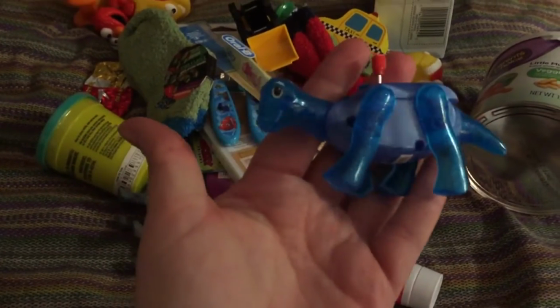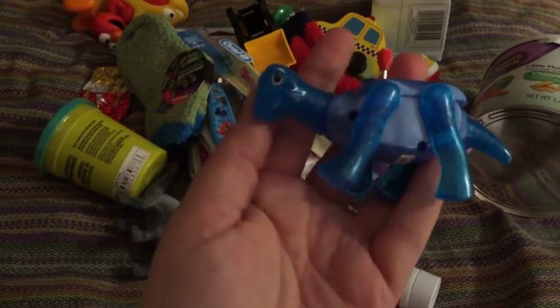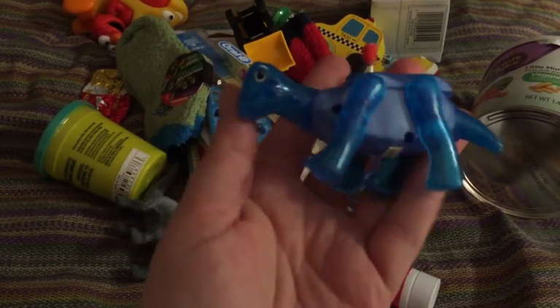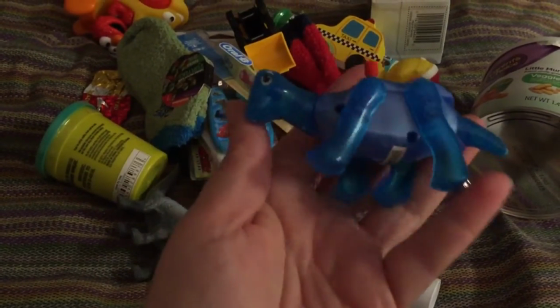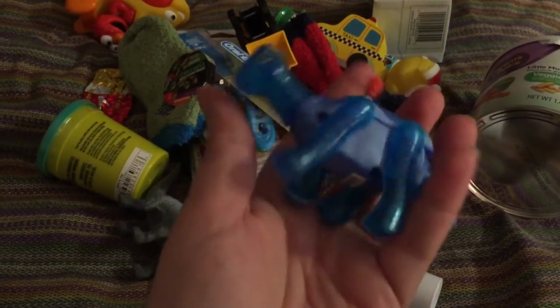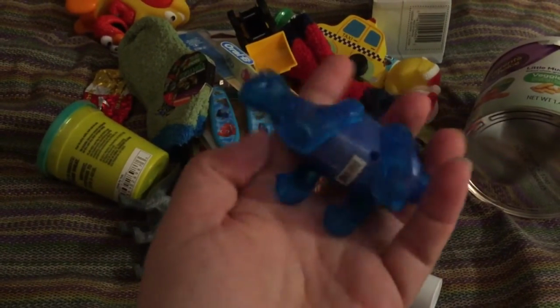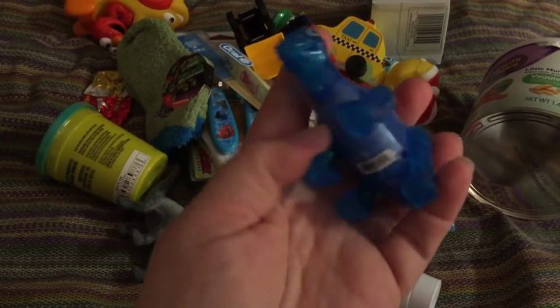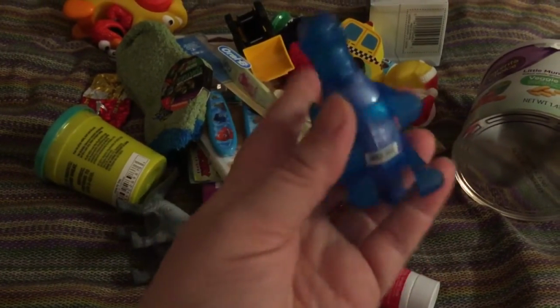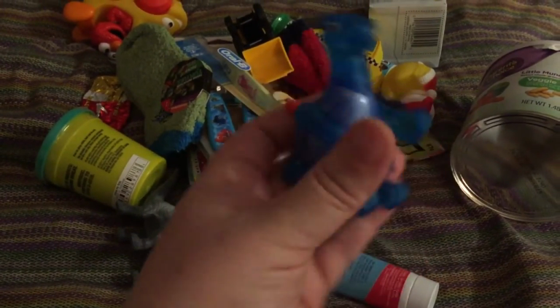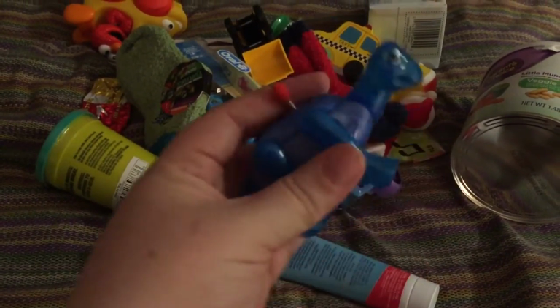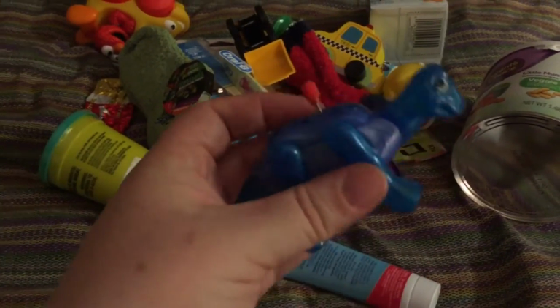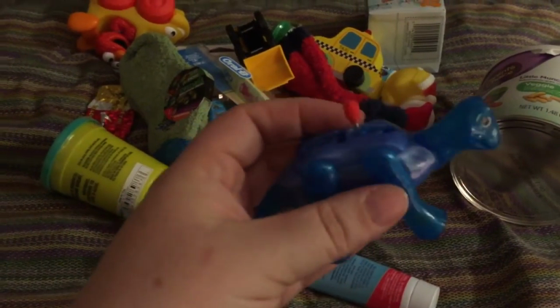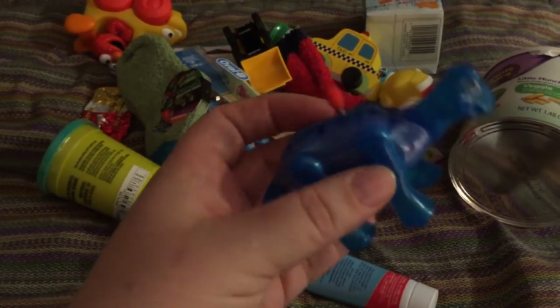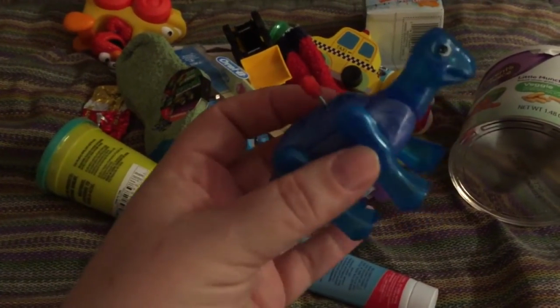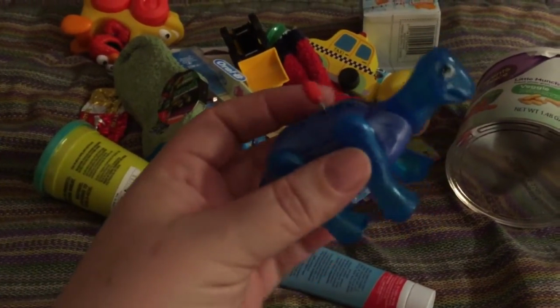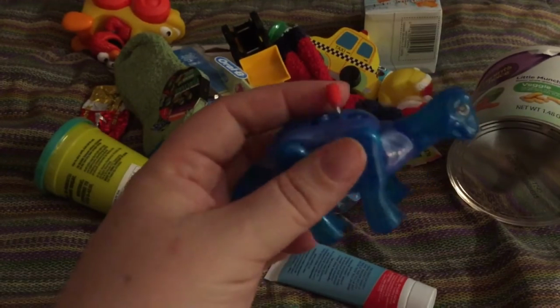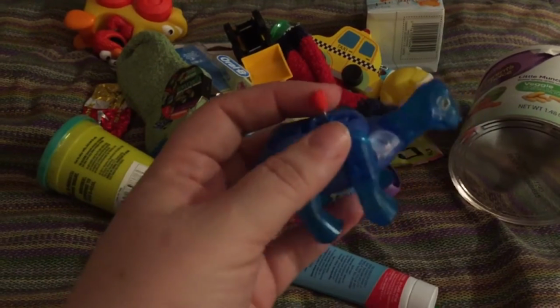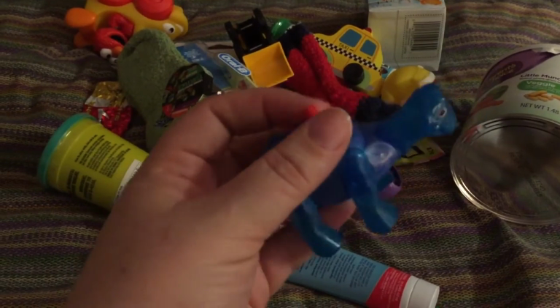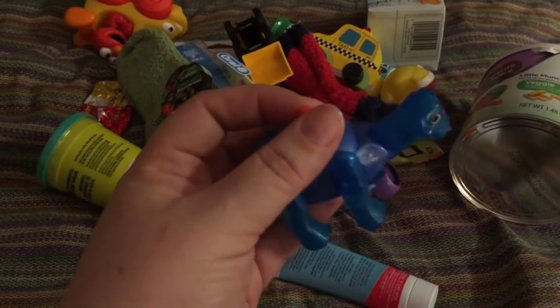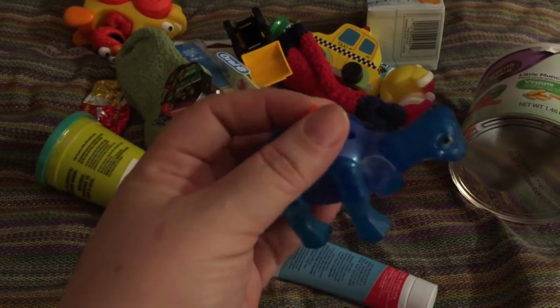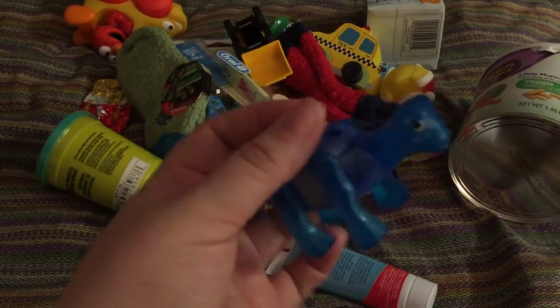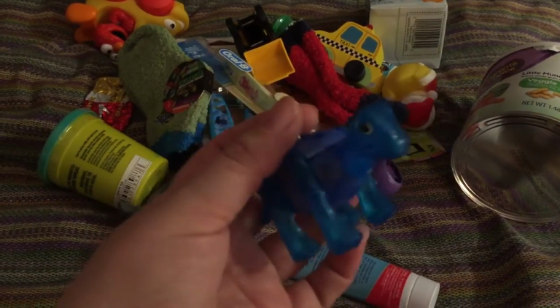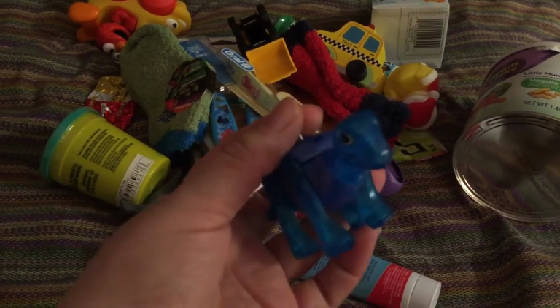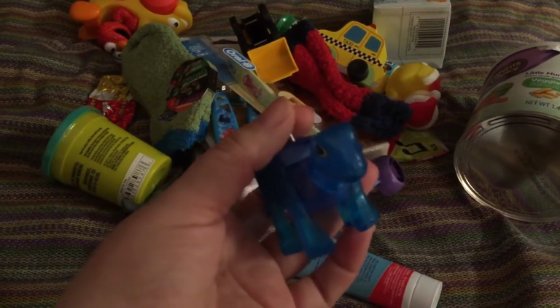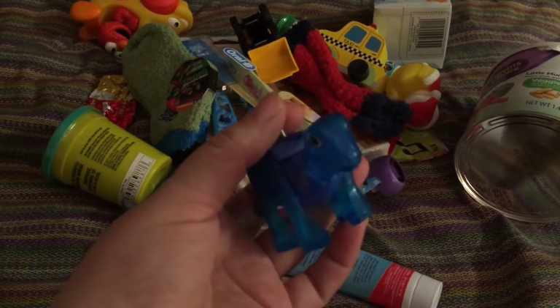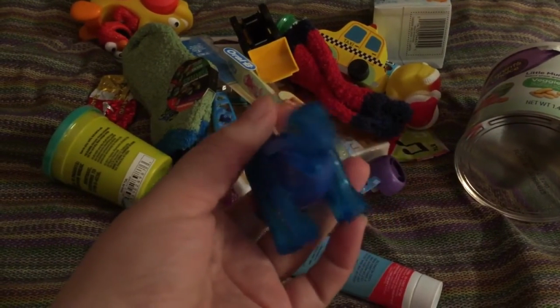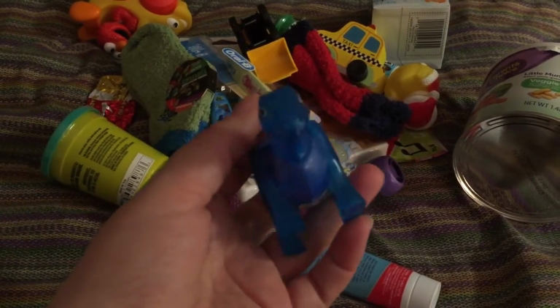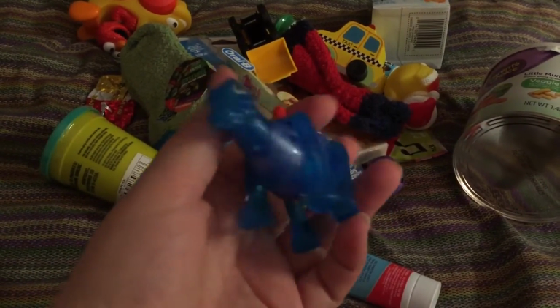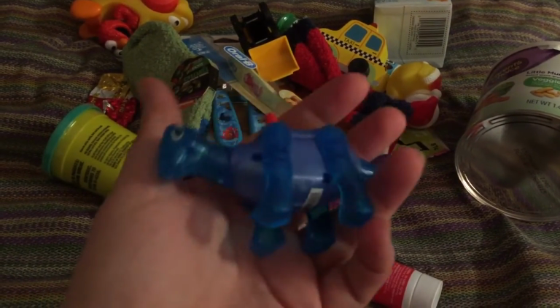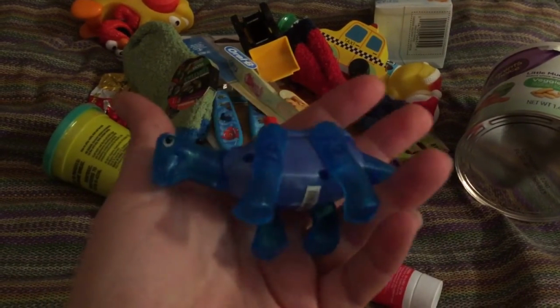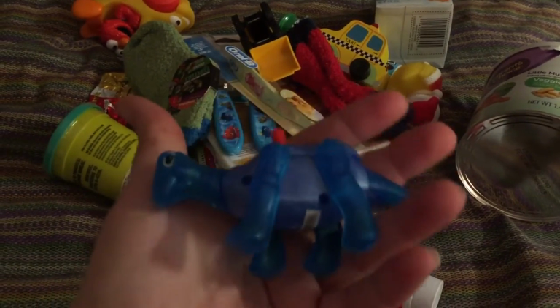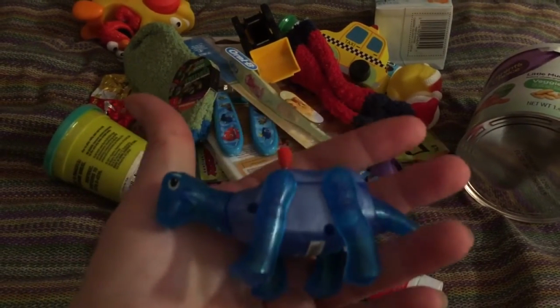This I found at Toys R Us. It's a little wind-up dinosaur. He's really into dinosaurs right now.